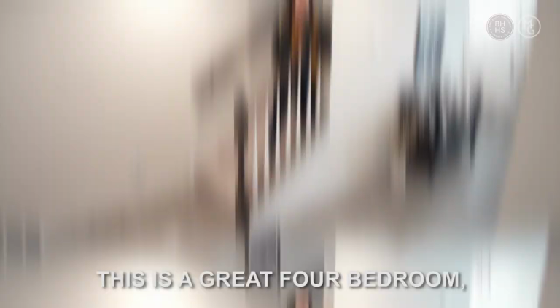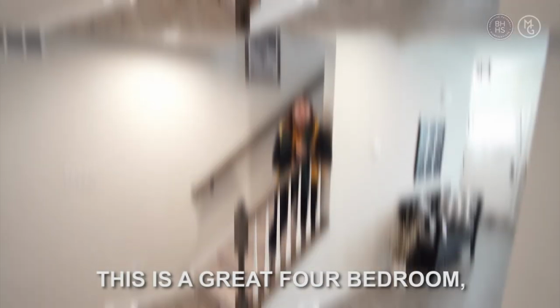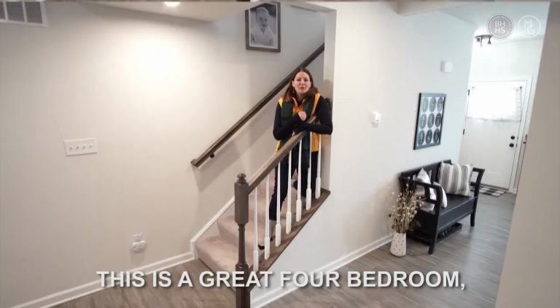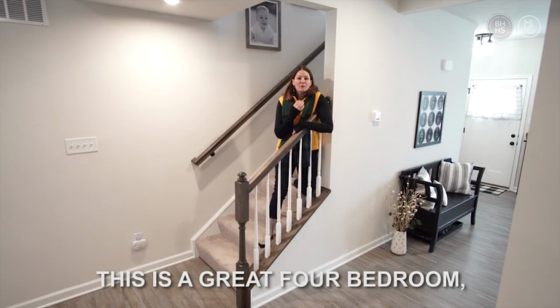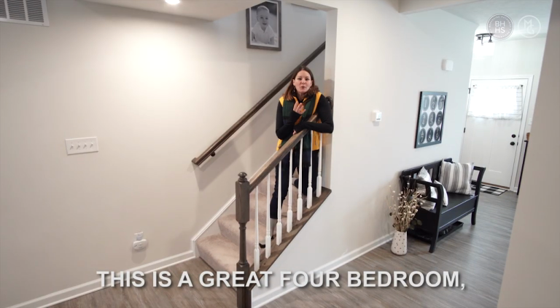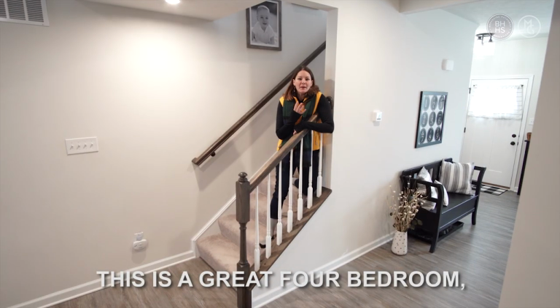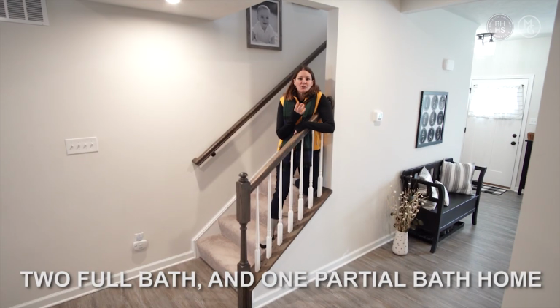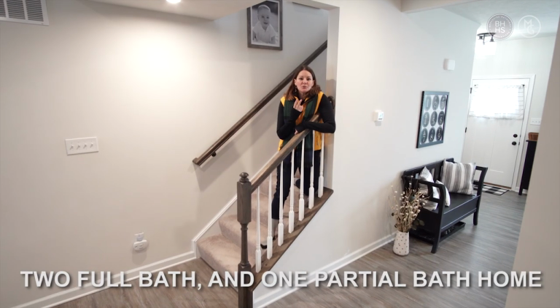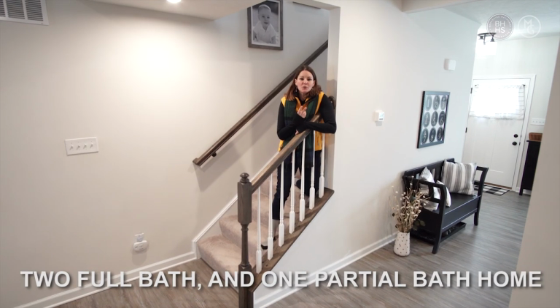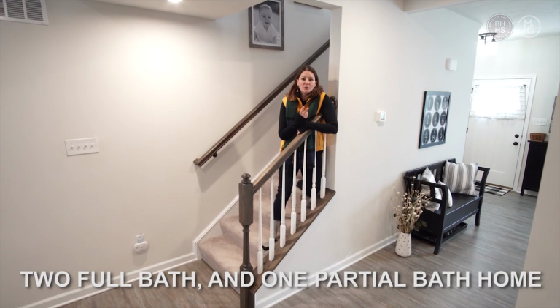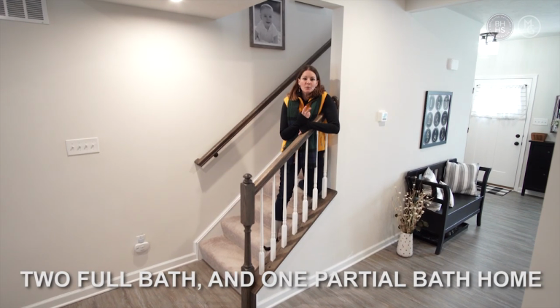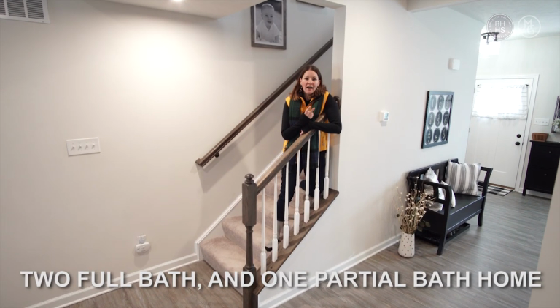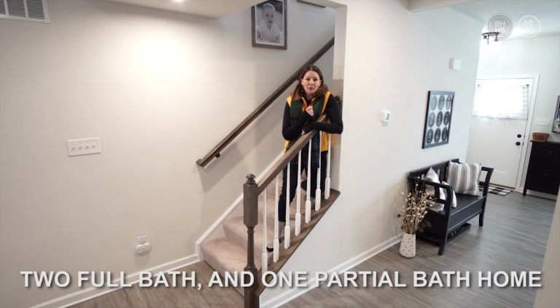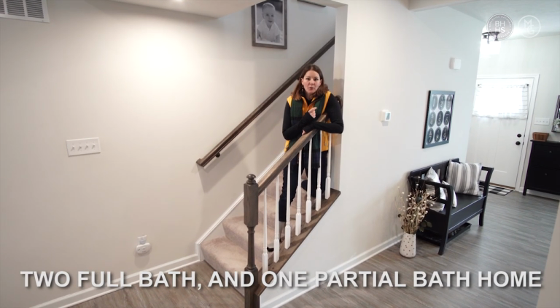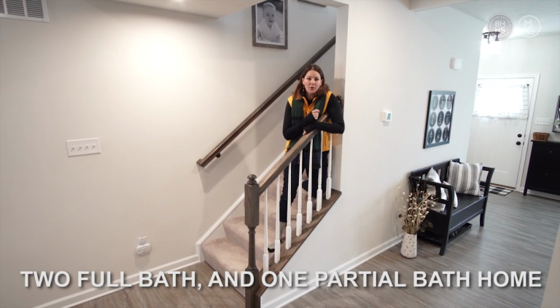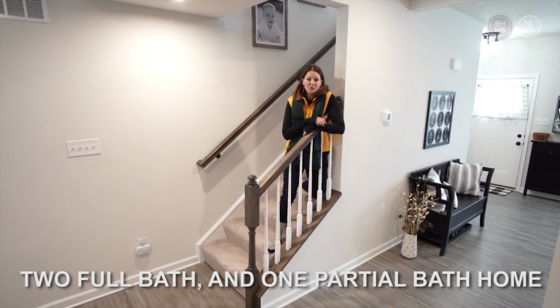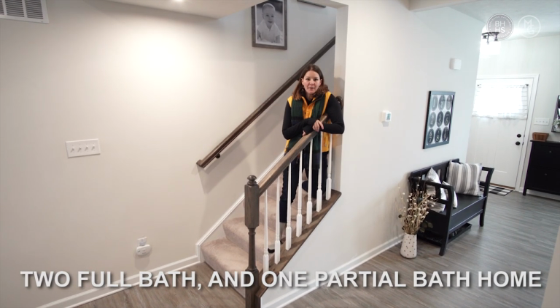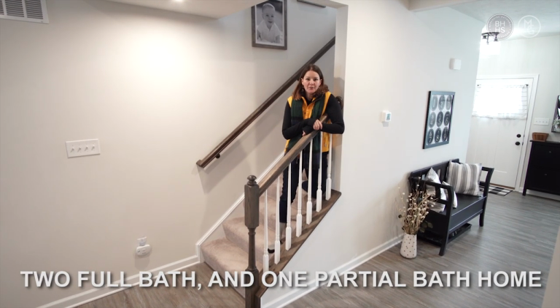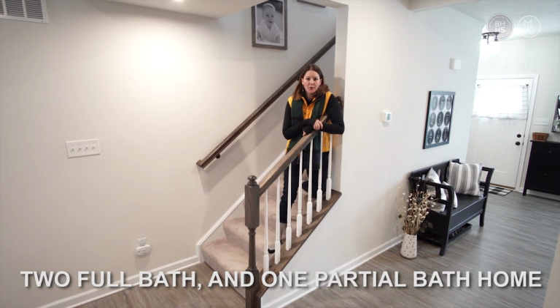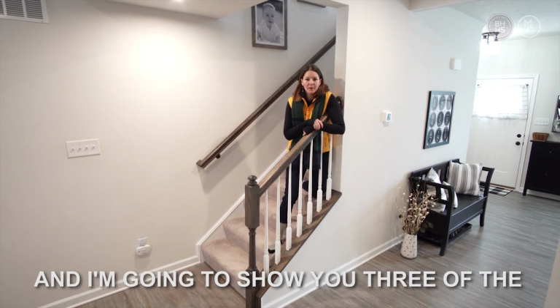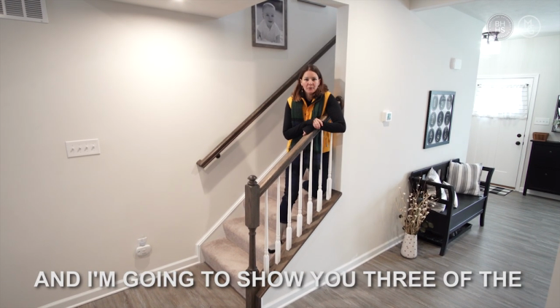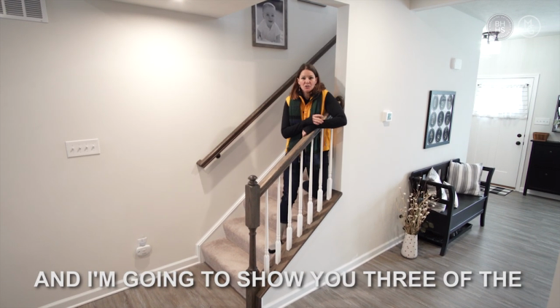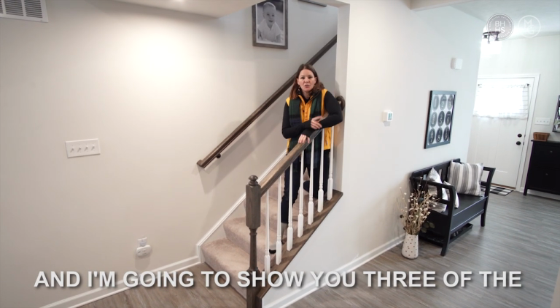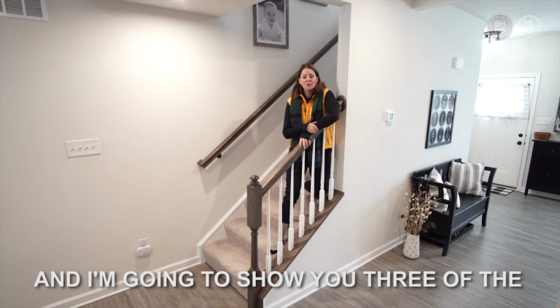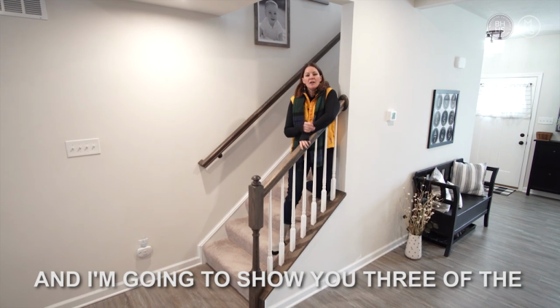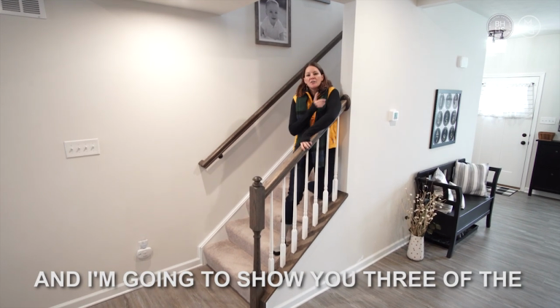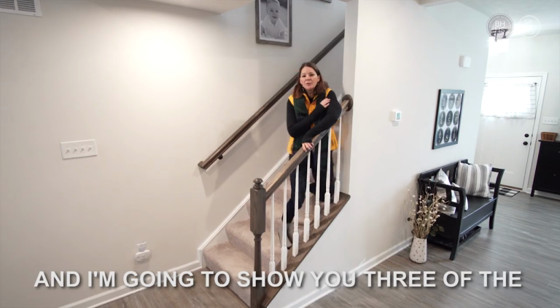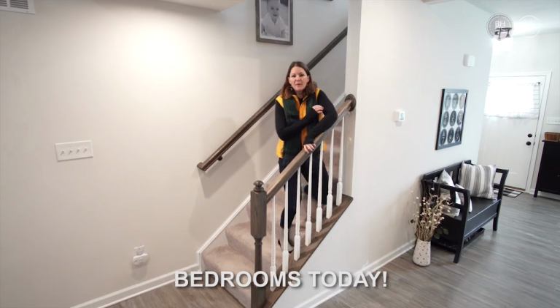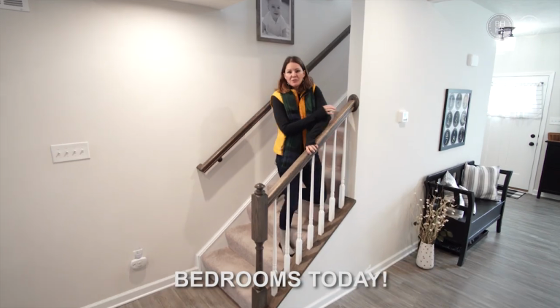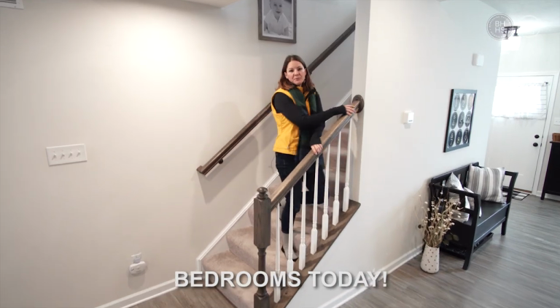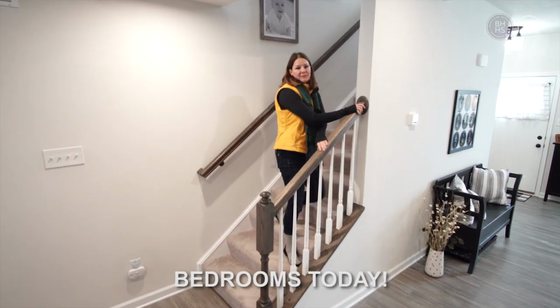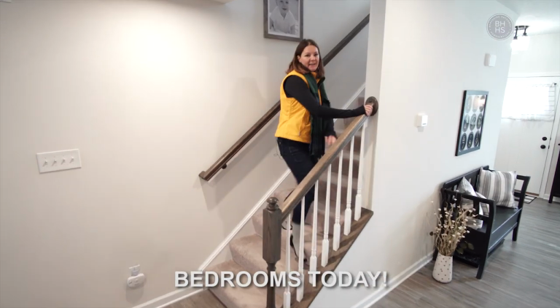This is a great four-bedroom, two full bath, and one partial bath home. And I'm going to show you three of the bedrooms today.